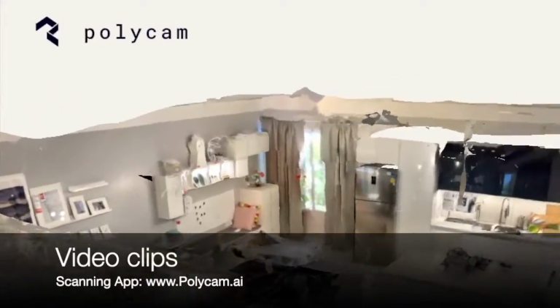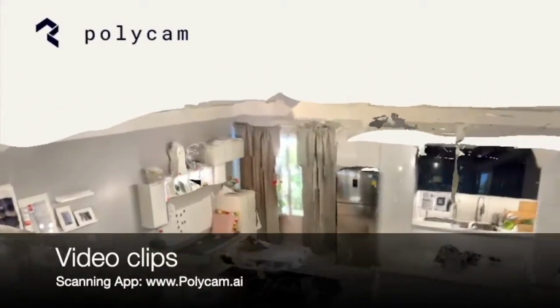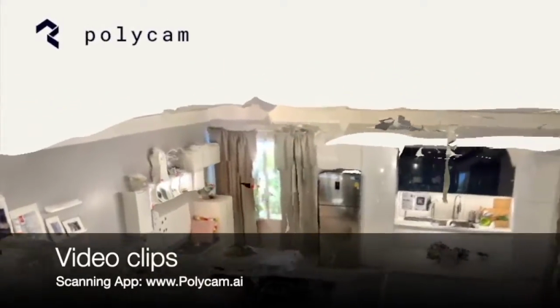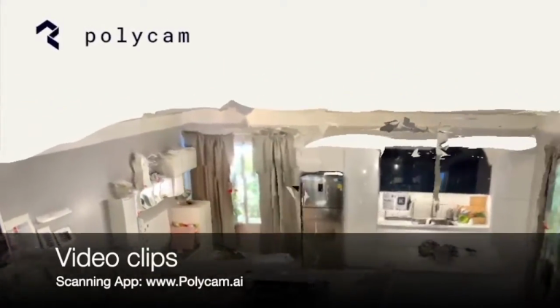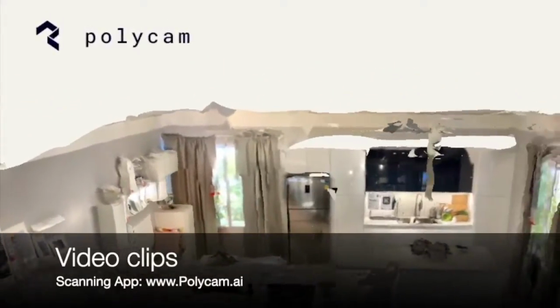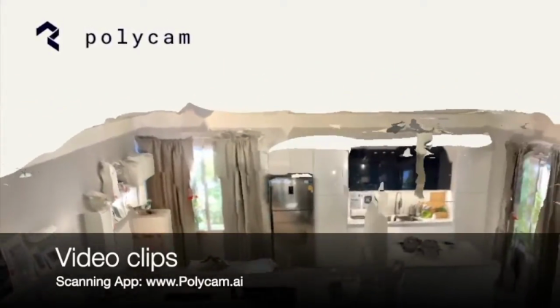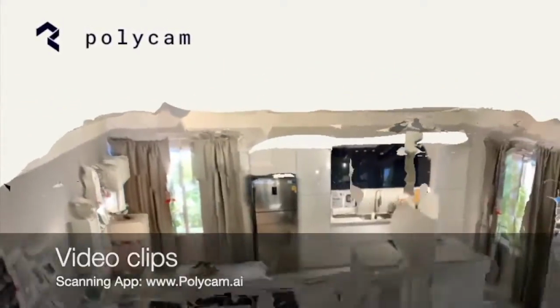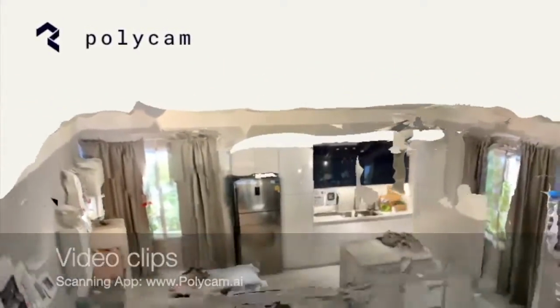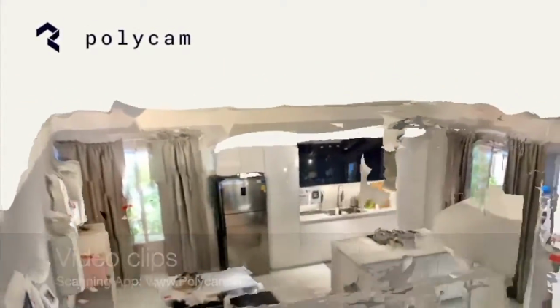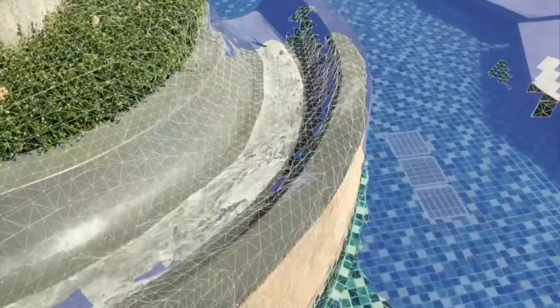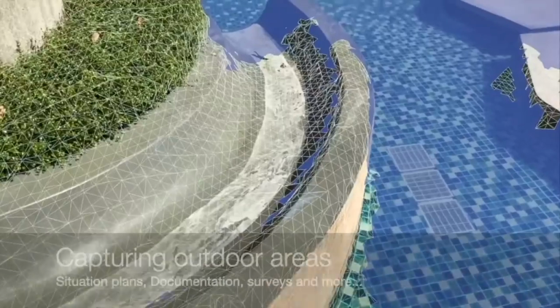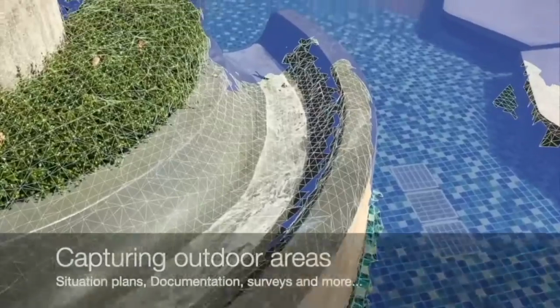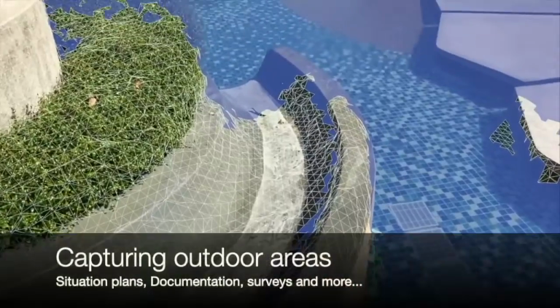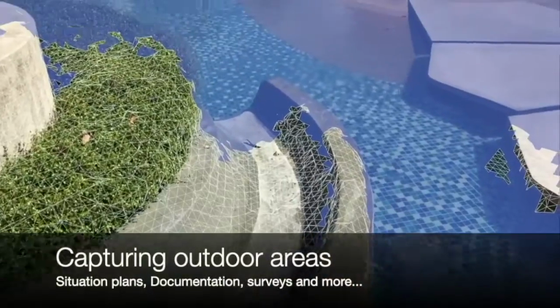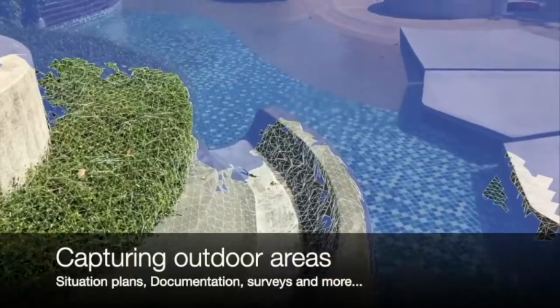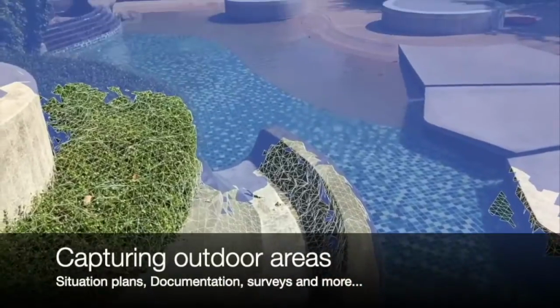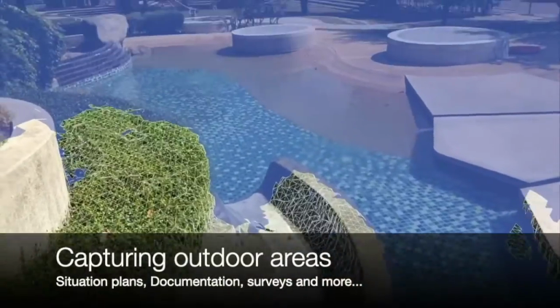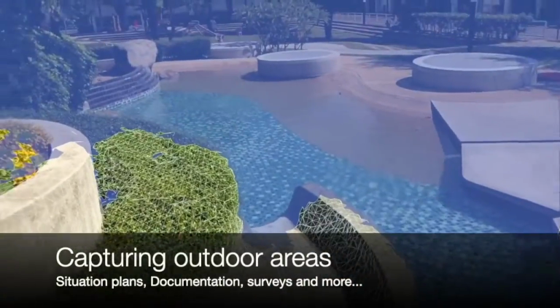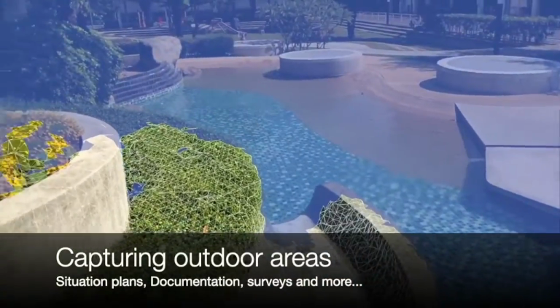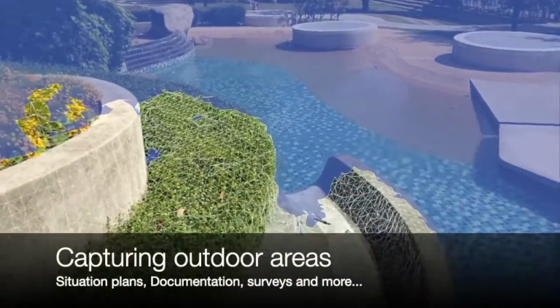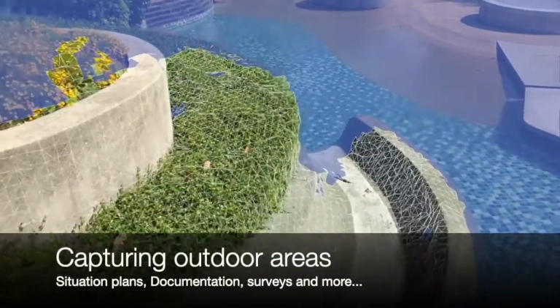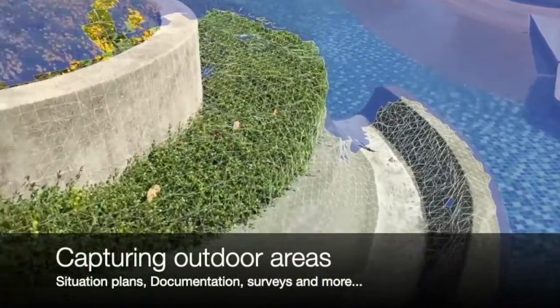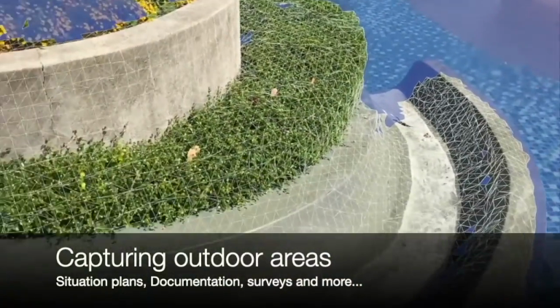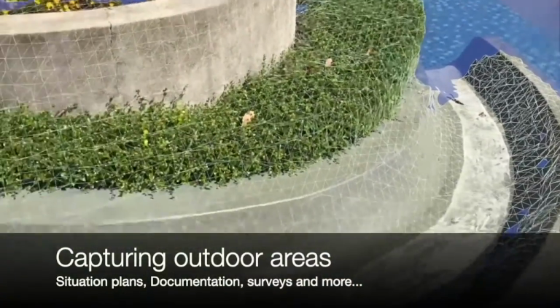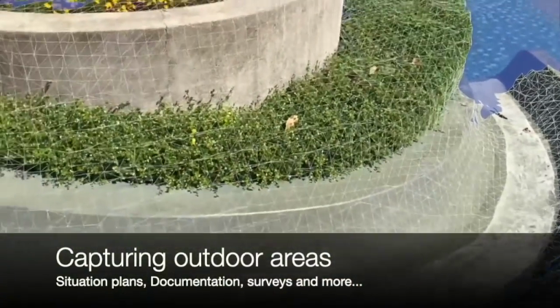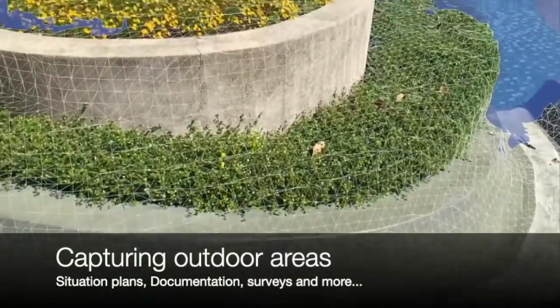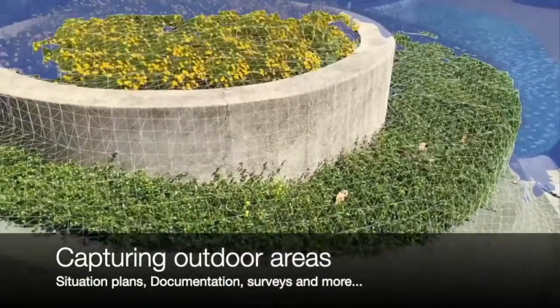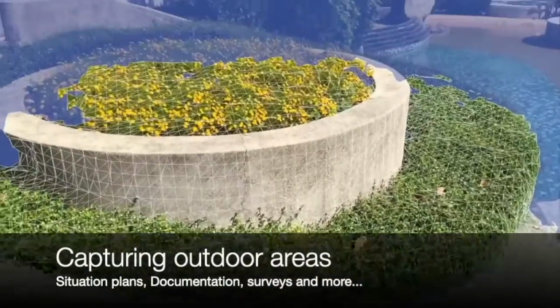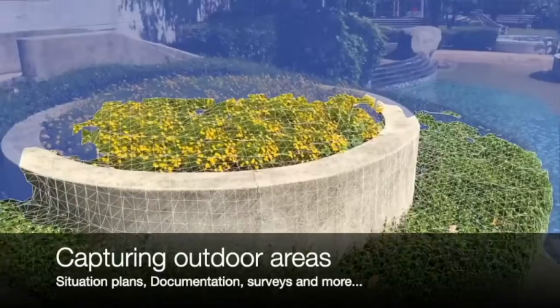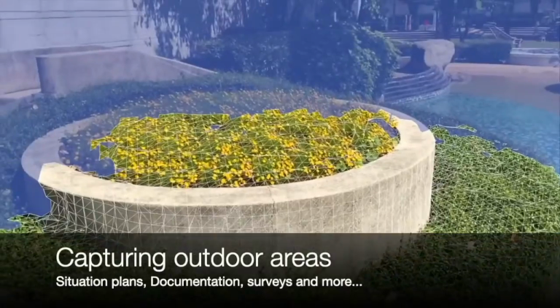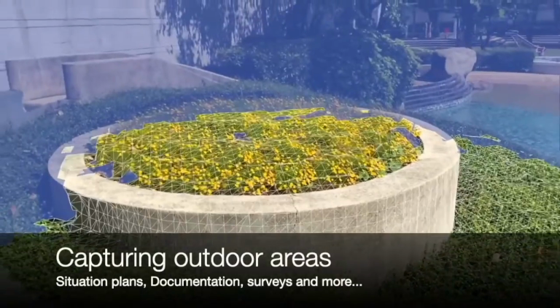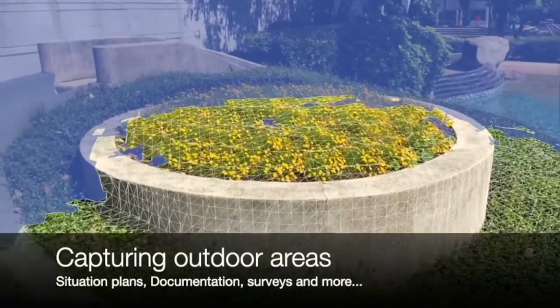You can also scan outdoor areas to capture site plans, make surveys, and other documentation.